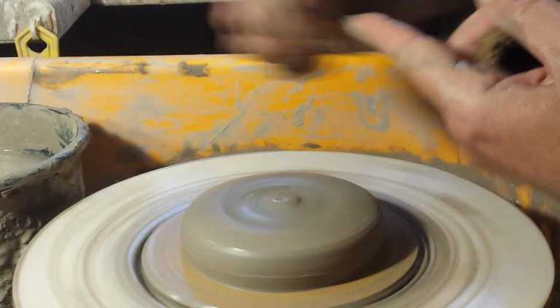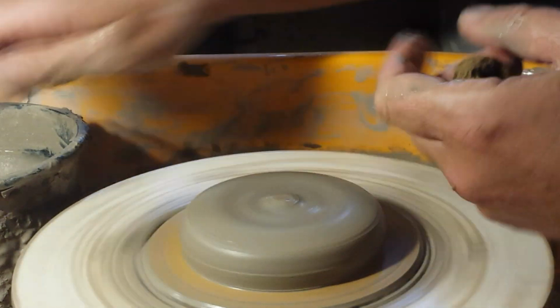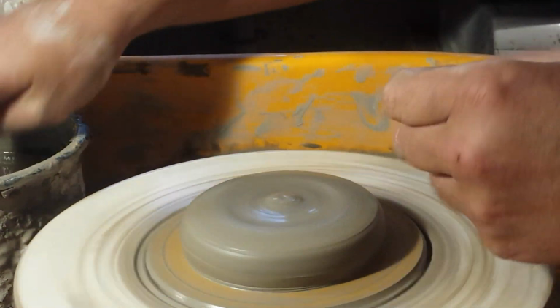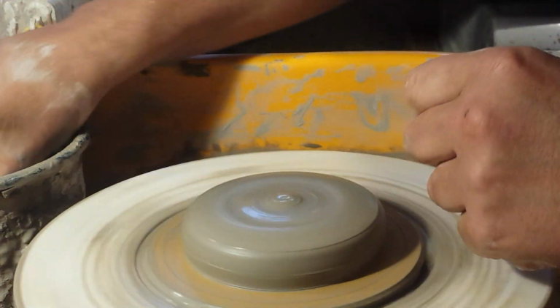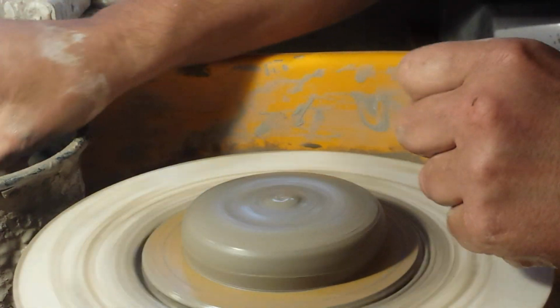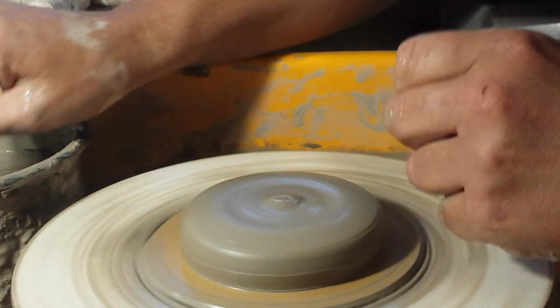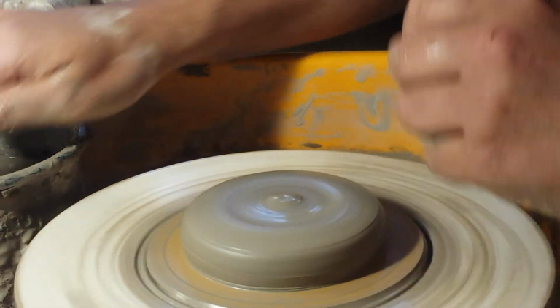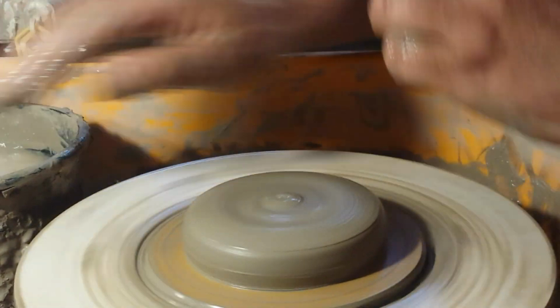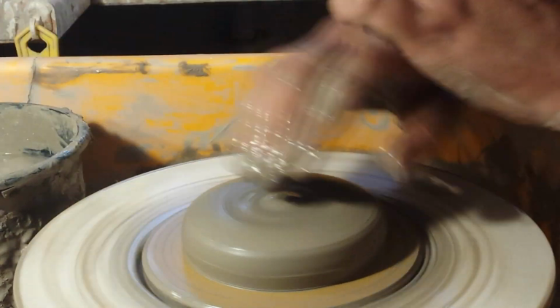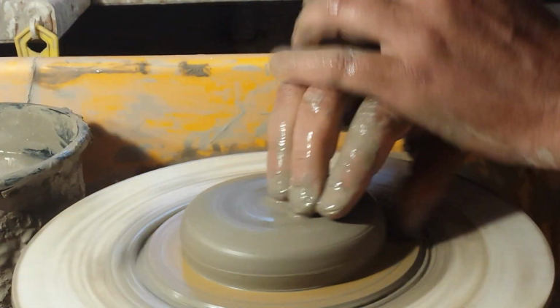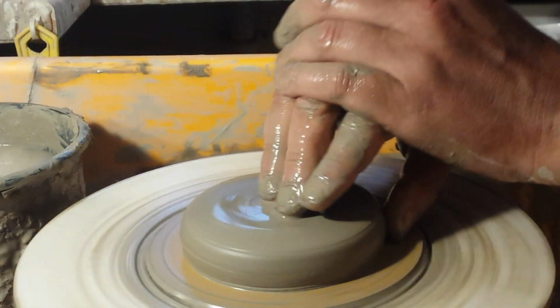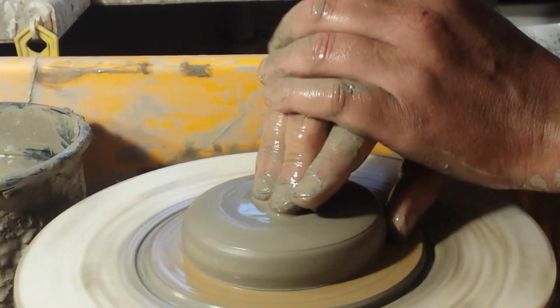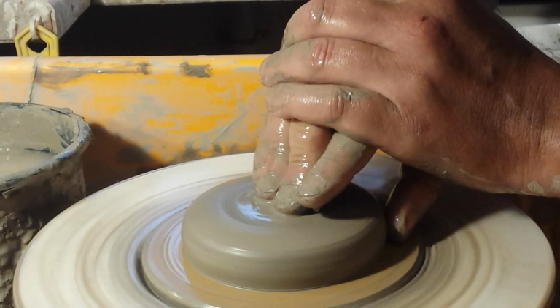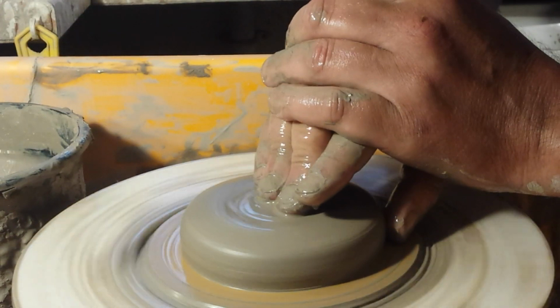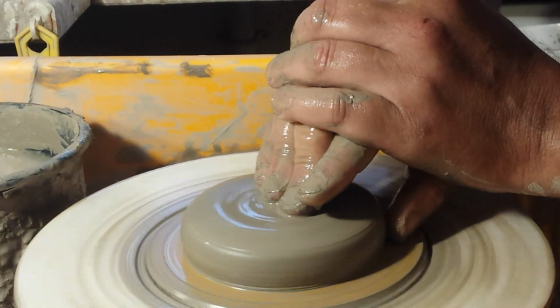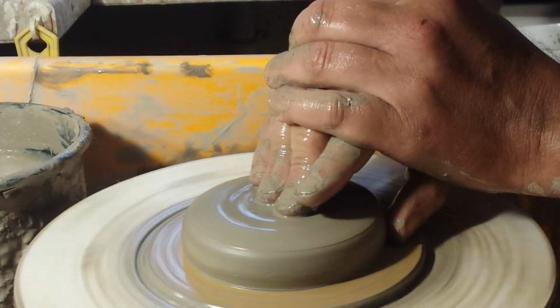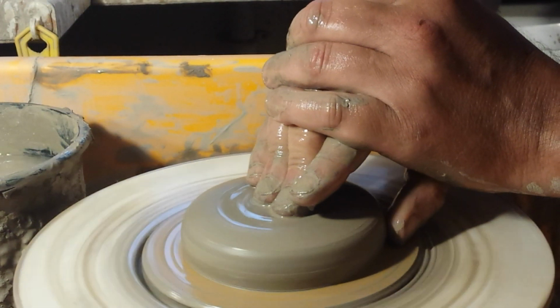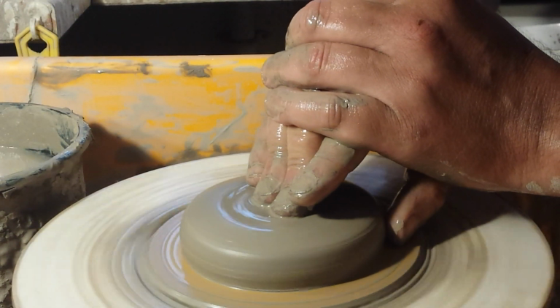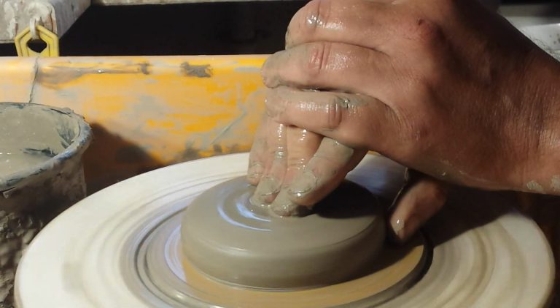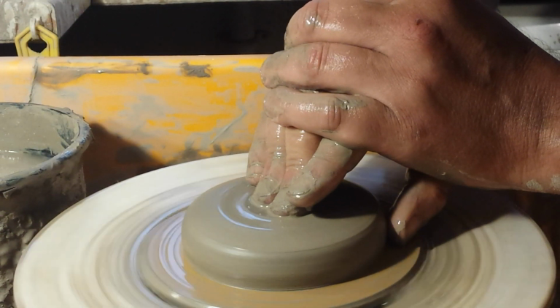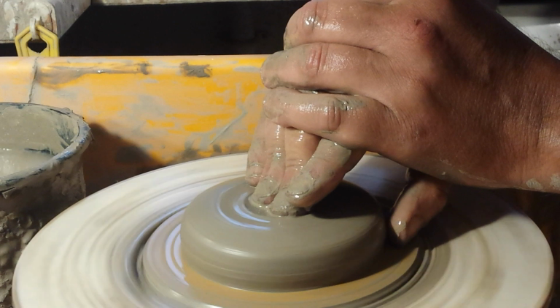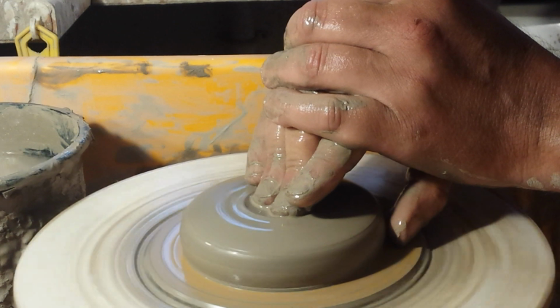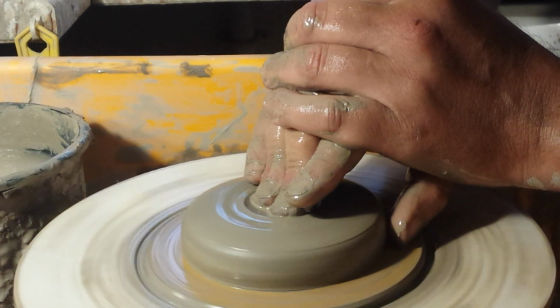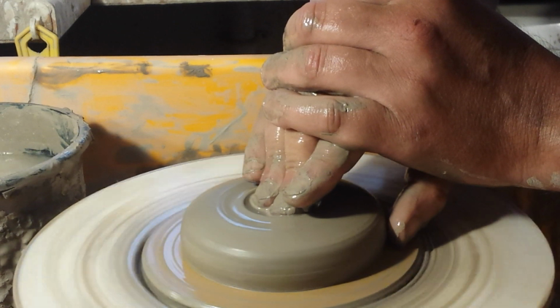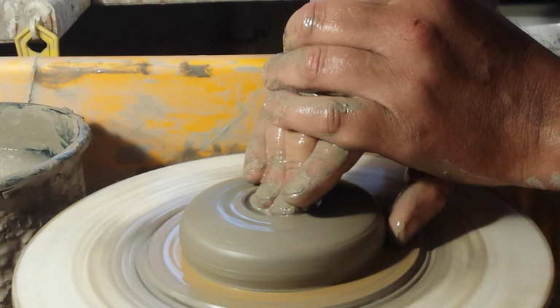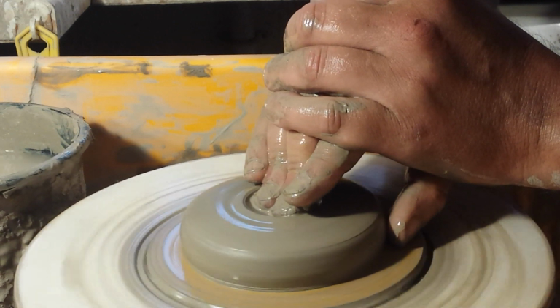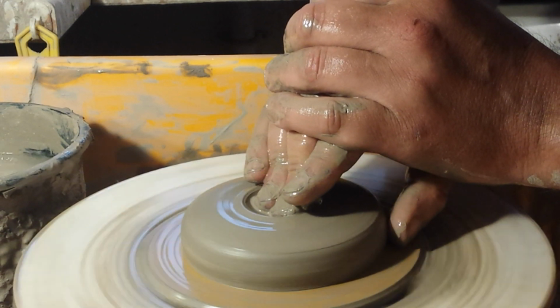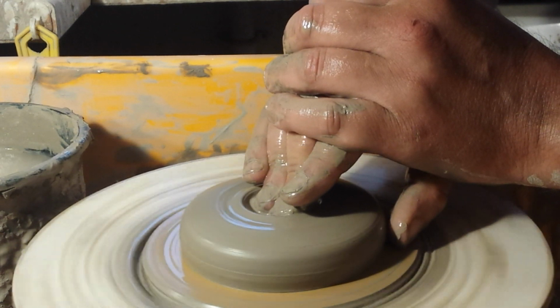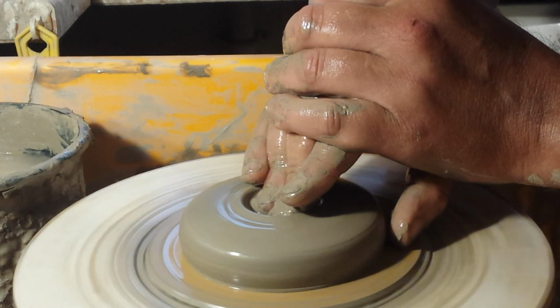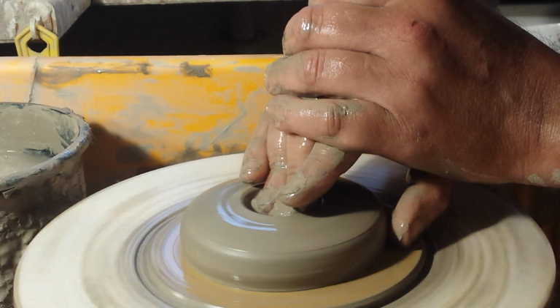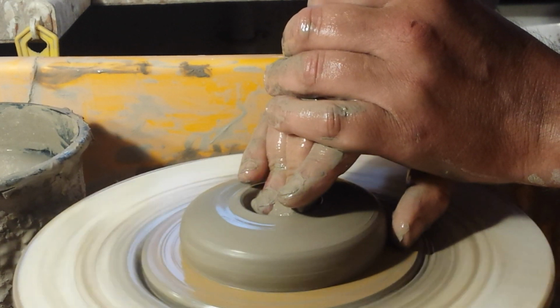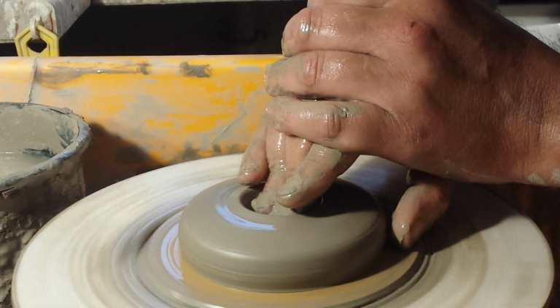Just got this clay out of the bag — it's that soft. I put it on the wall outside to try and stiffen it up a little bit.